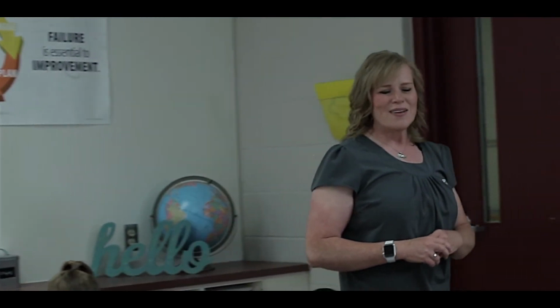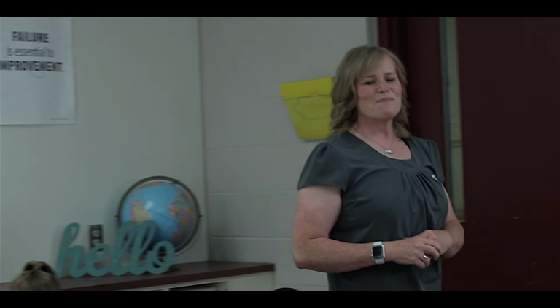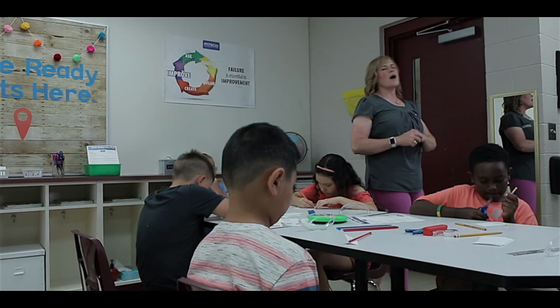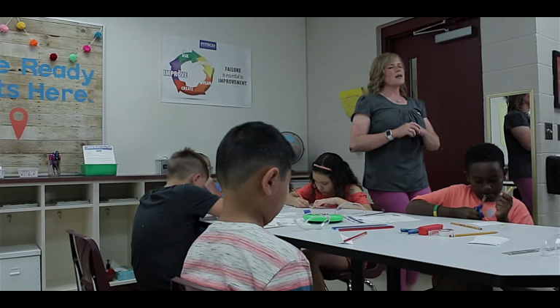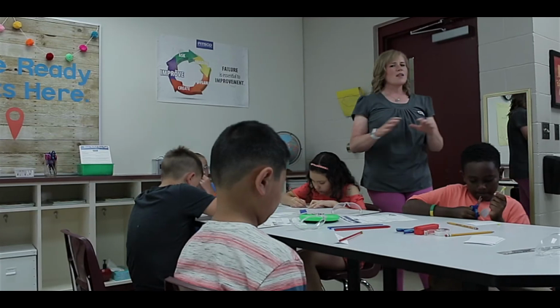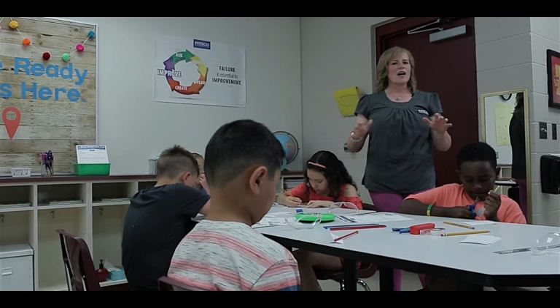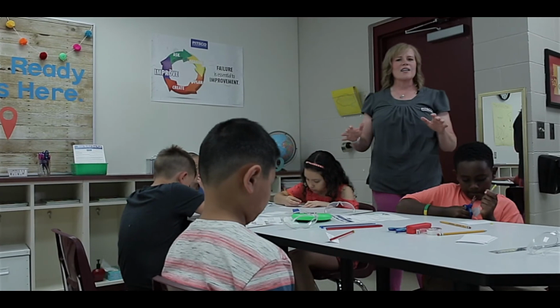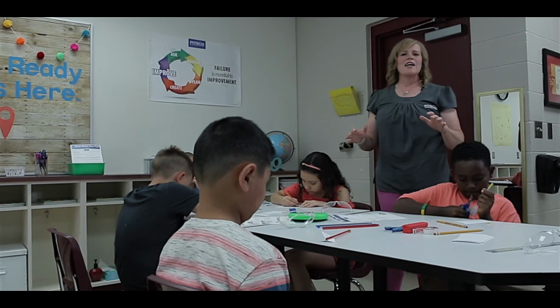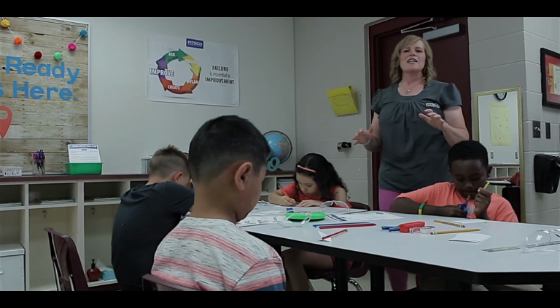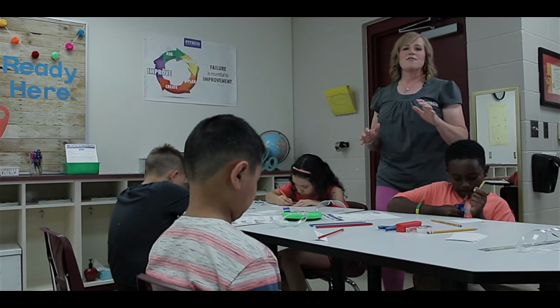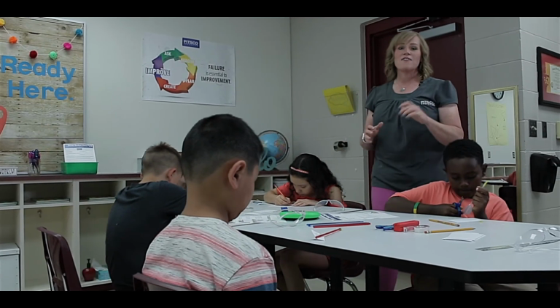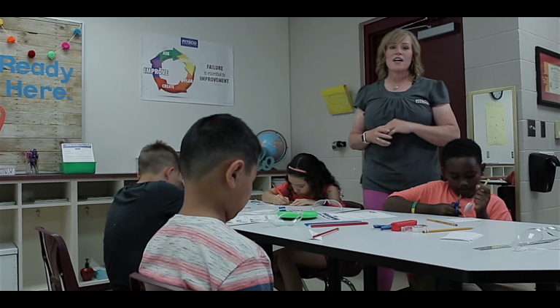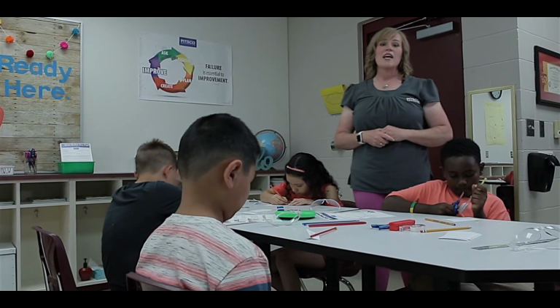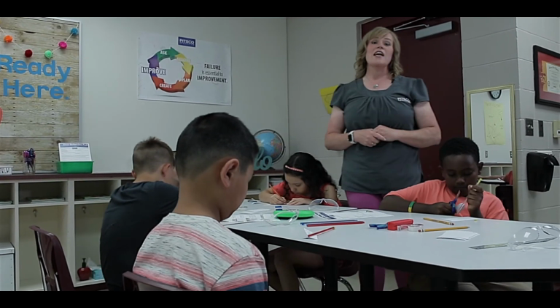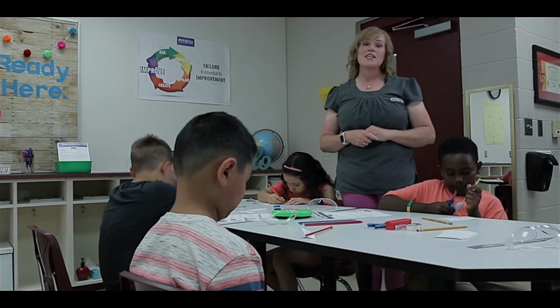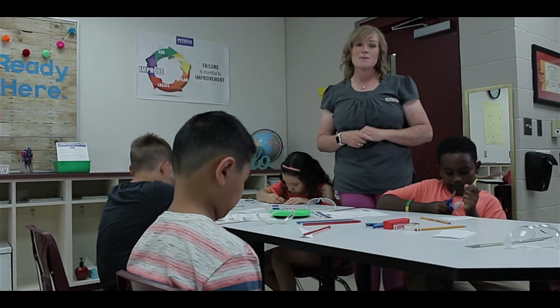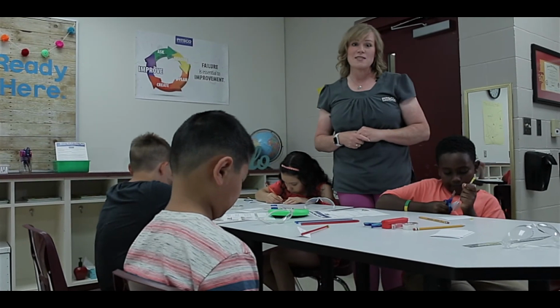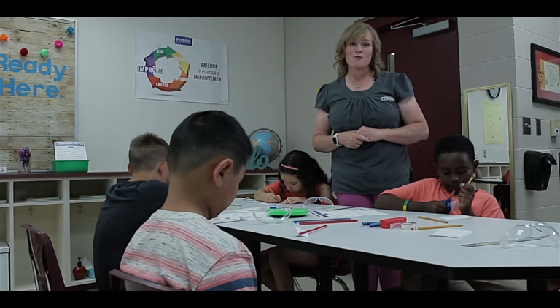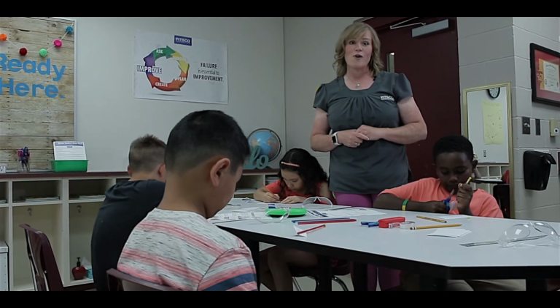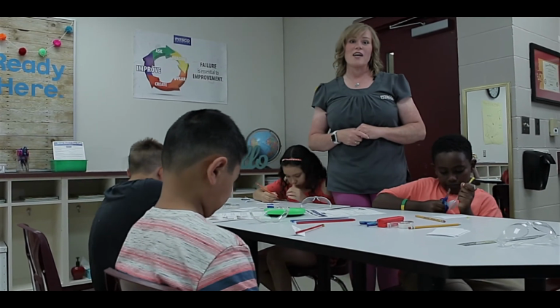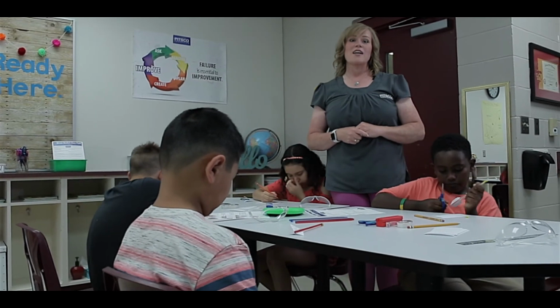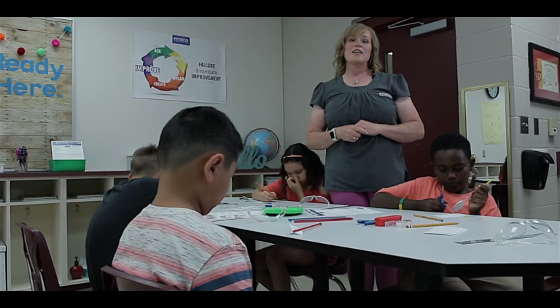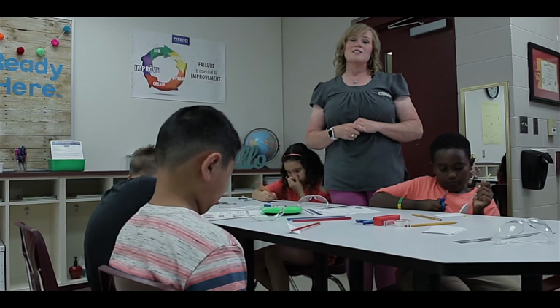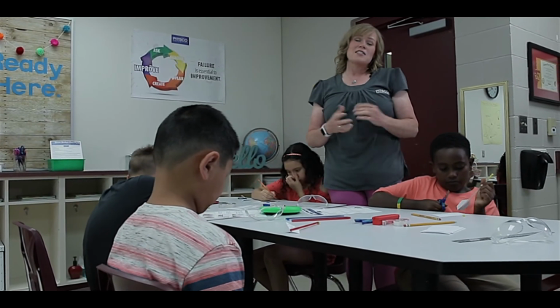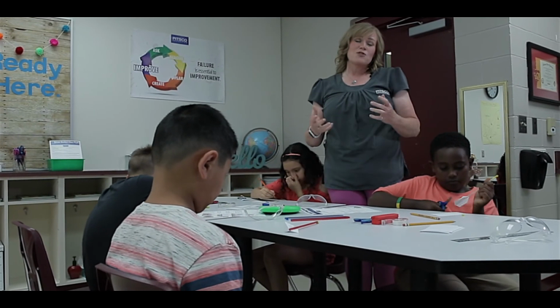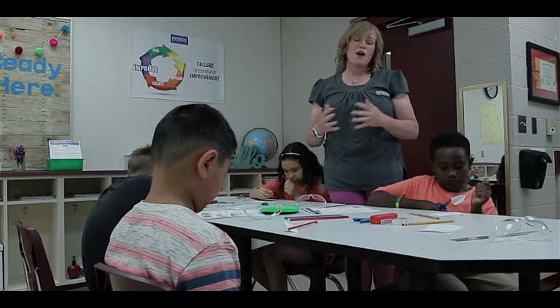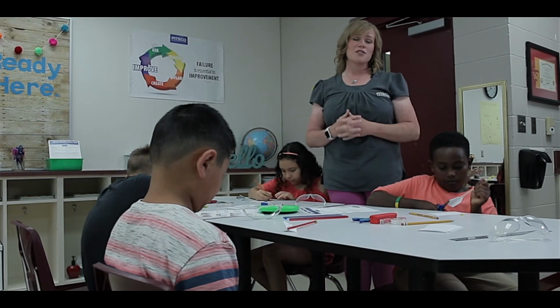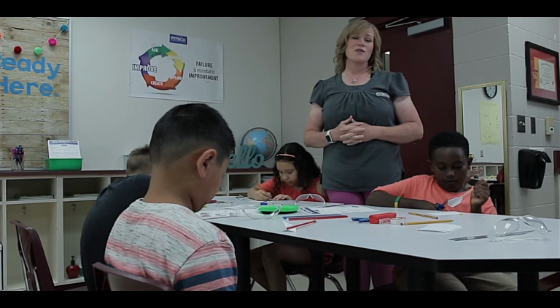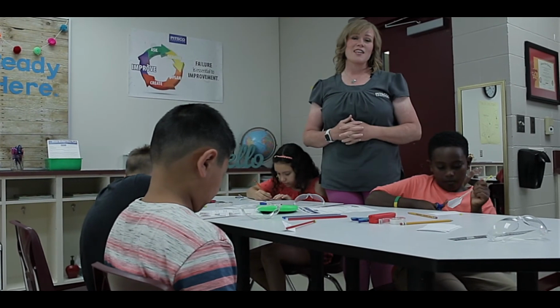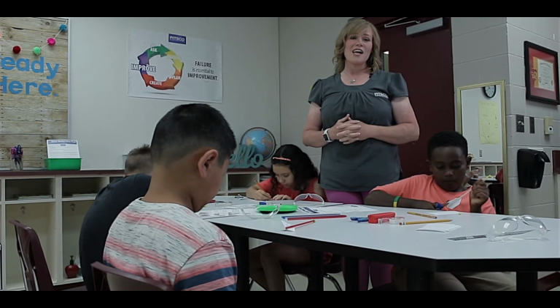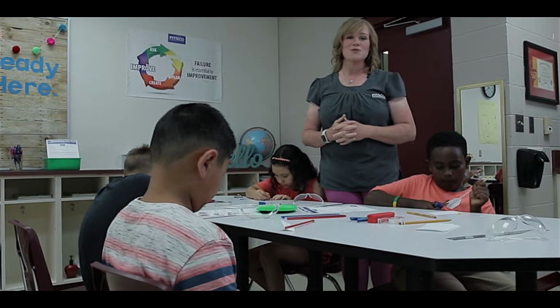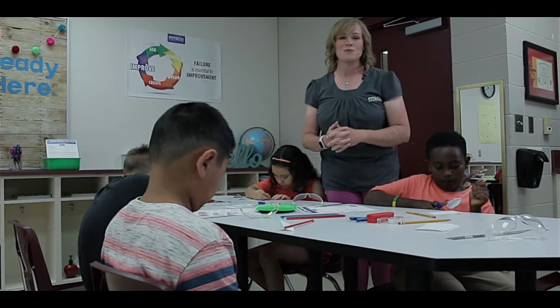Bottom line, it's a fun, inexpensive way to teach rocketry in the classroom.